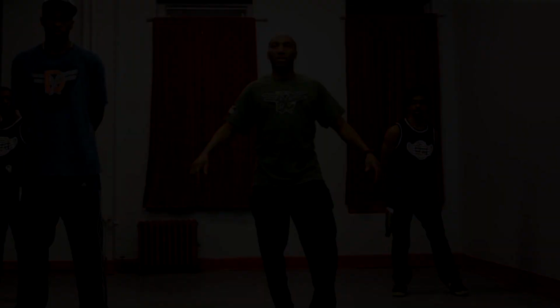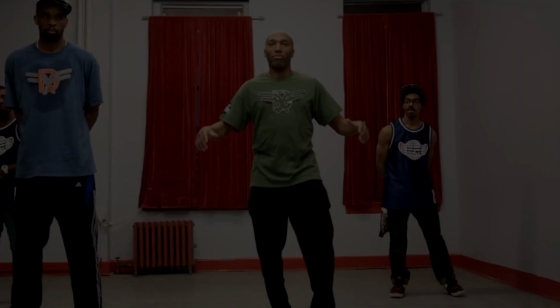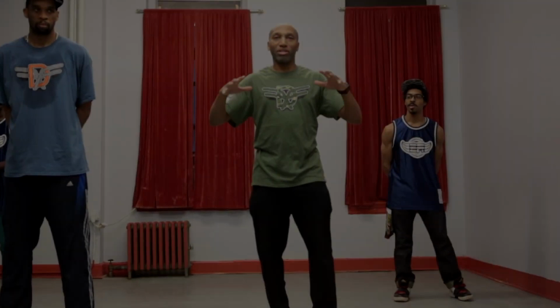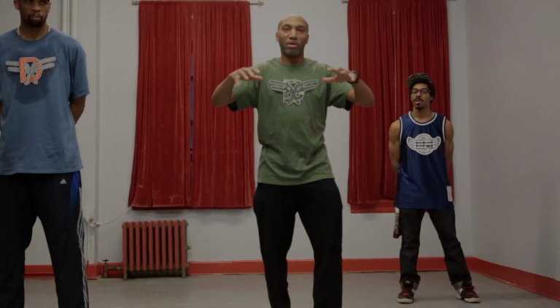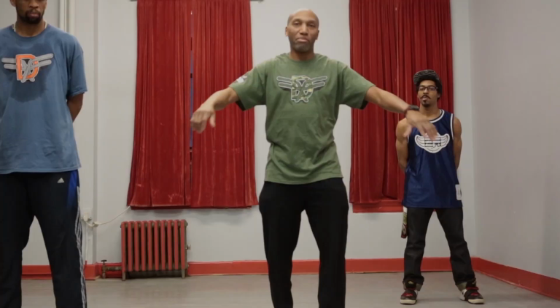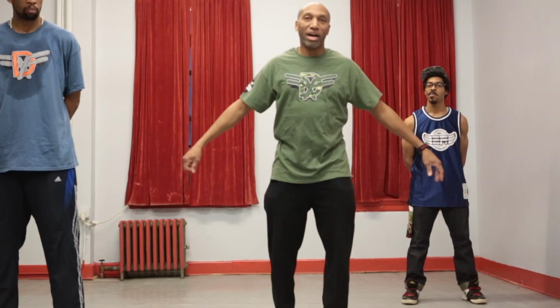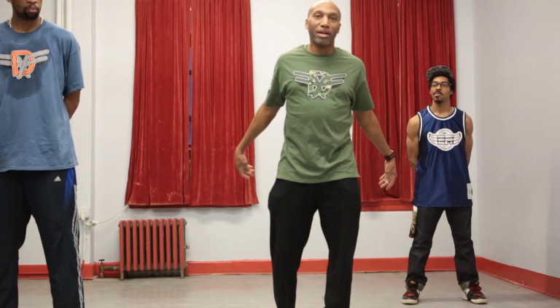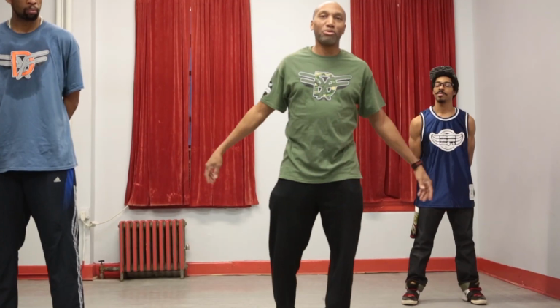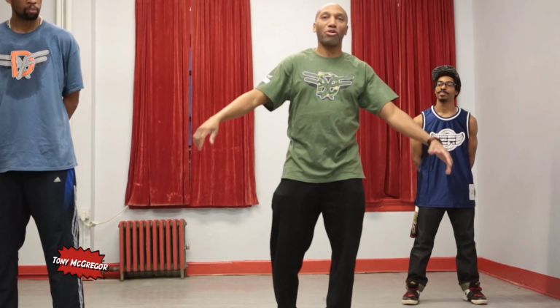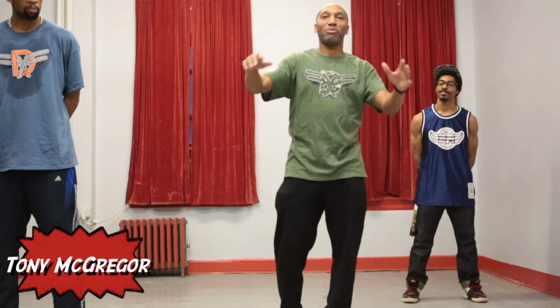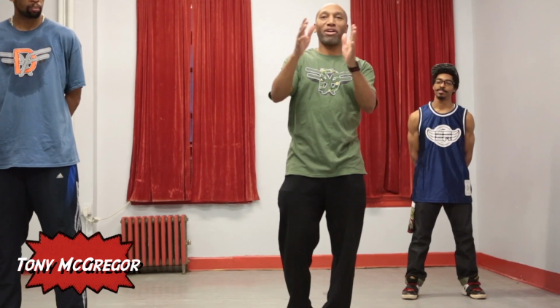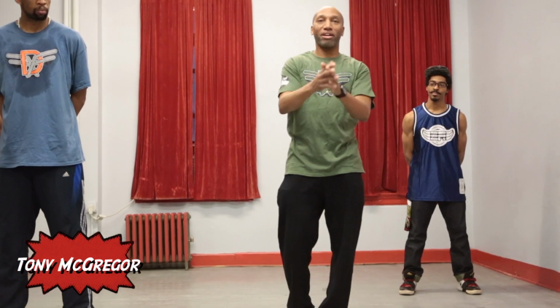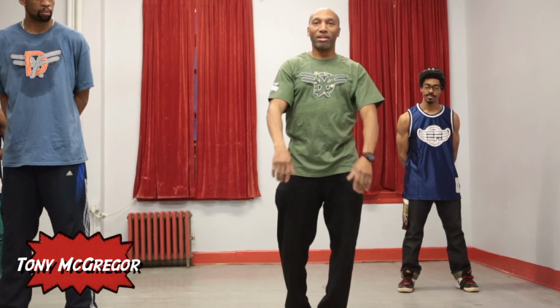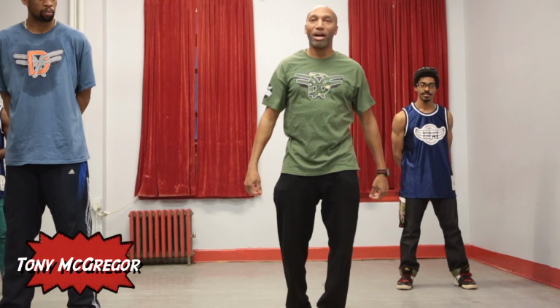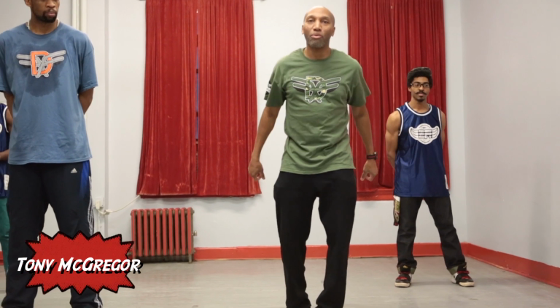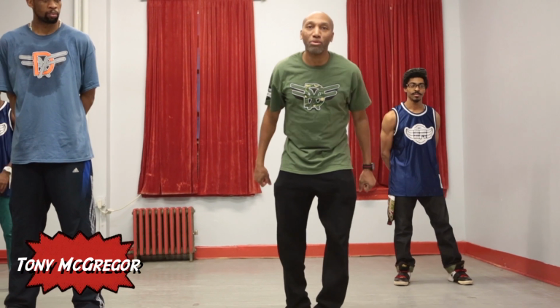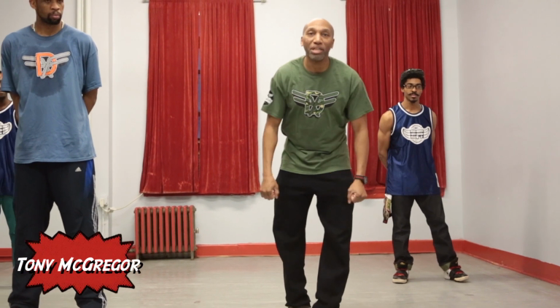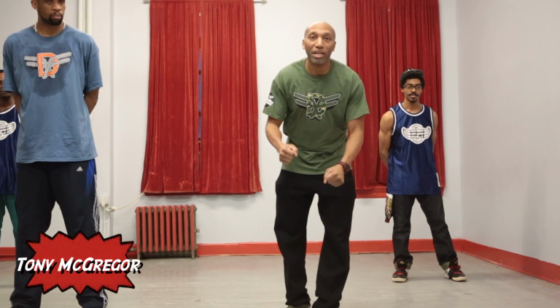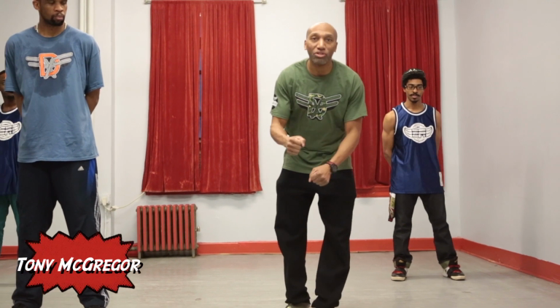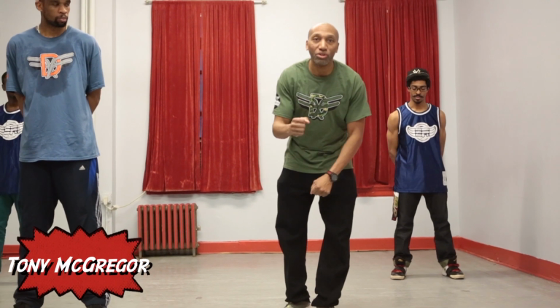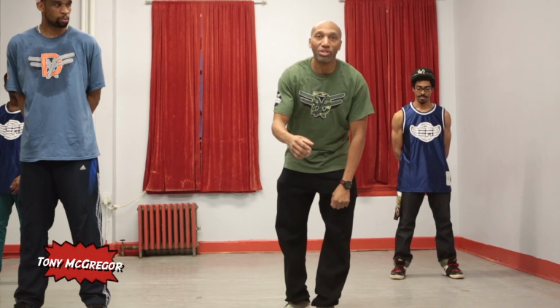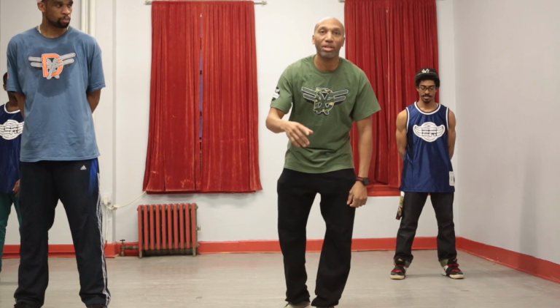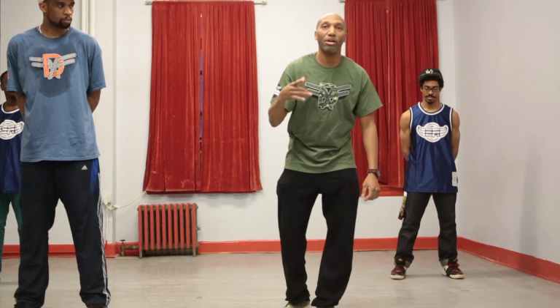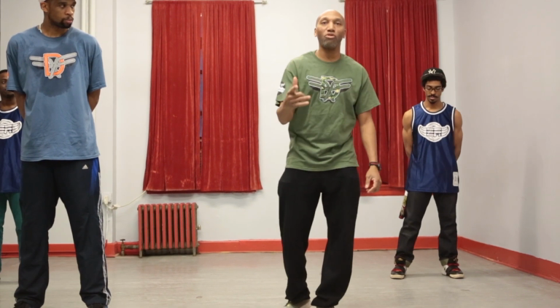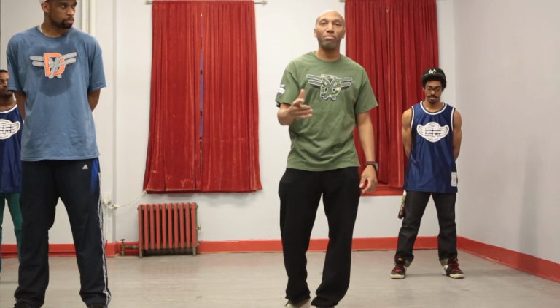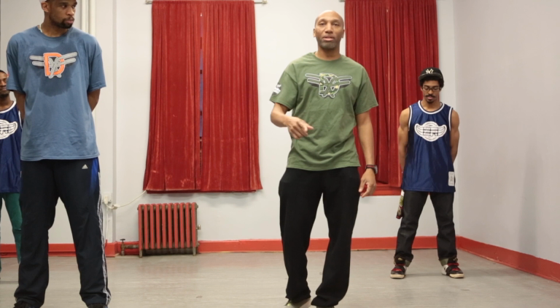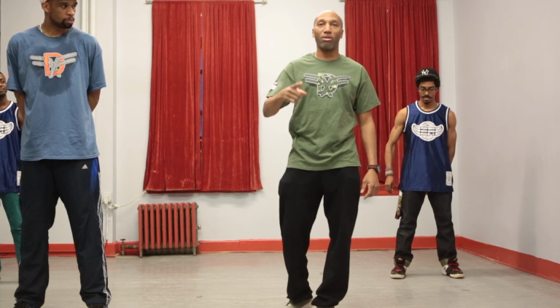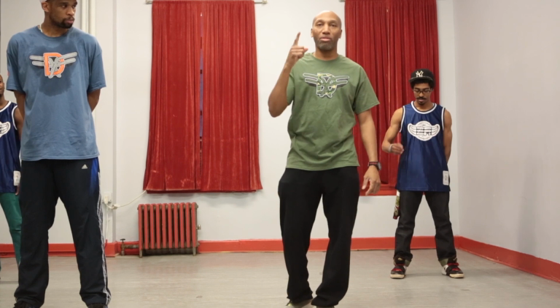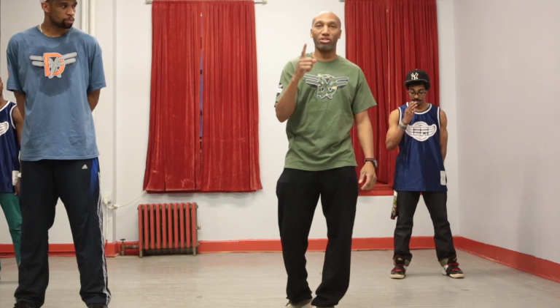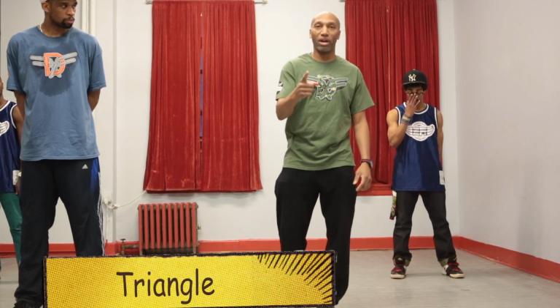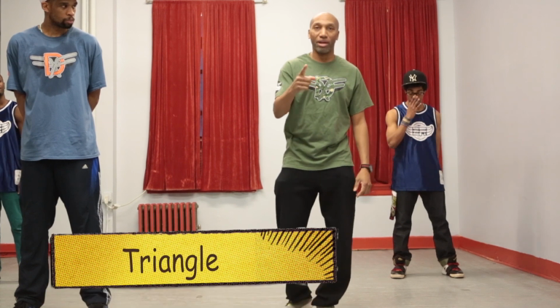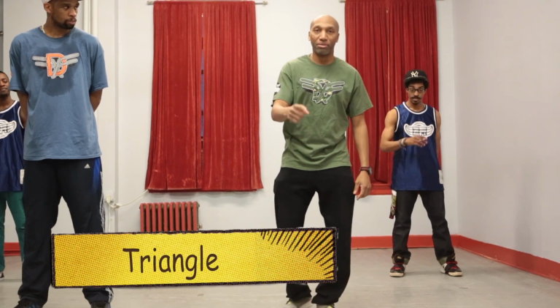What's up everybody, I'm Jordan Cabrera. I'm going to be introducing a movement called the triangle.